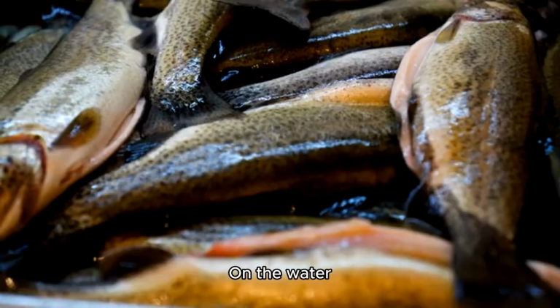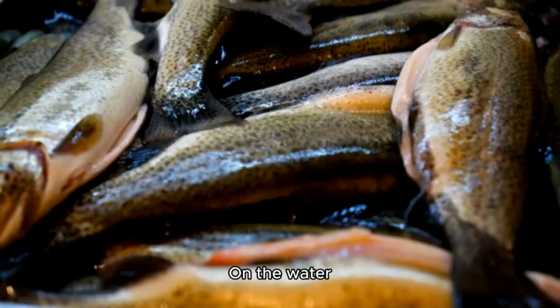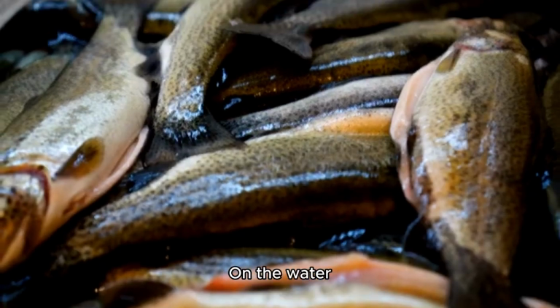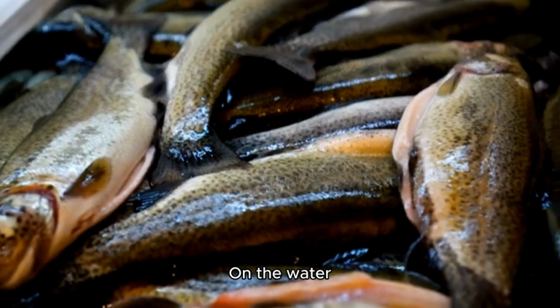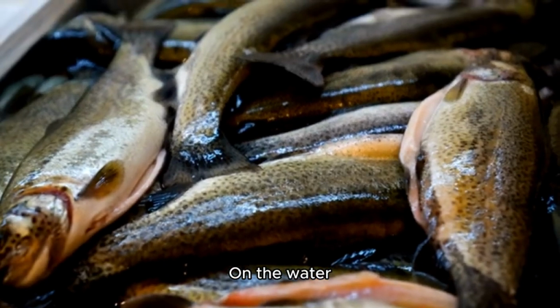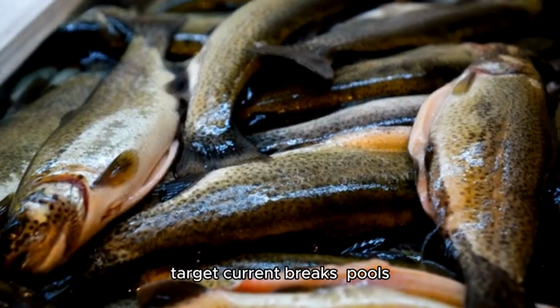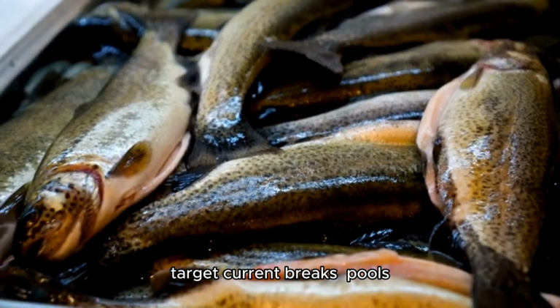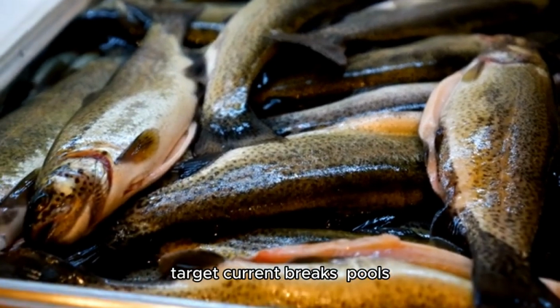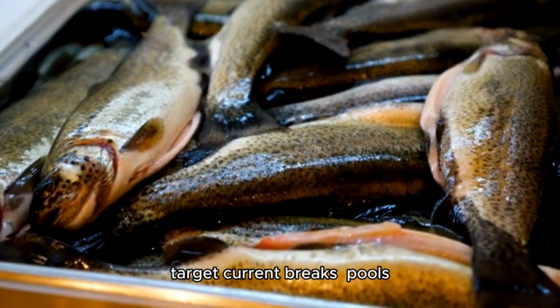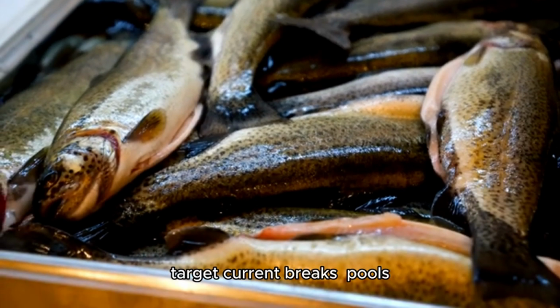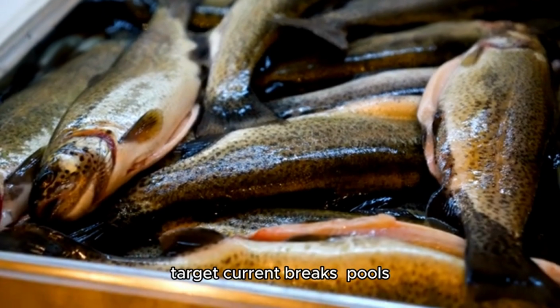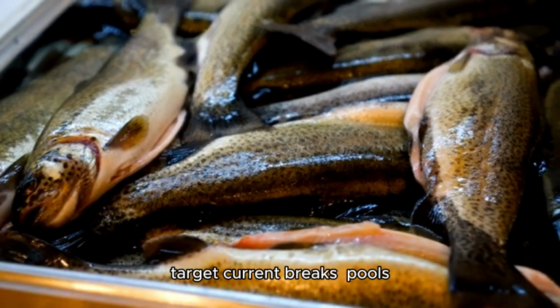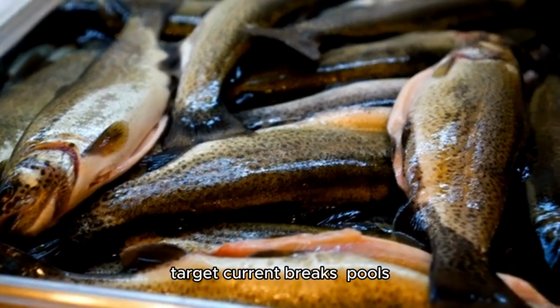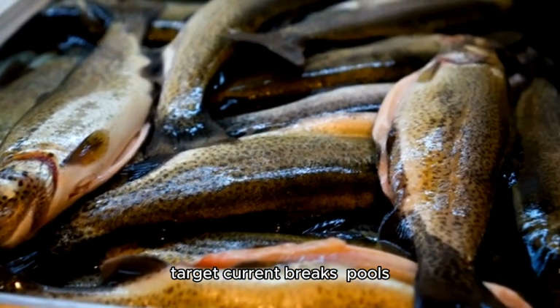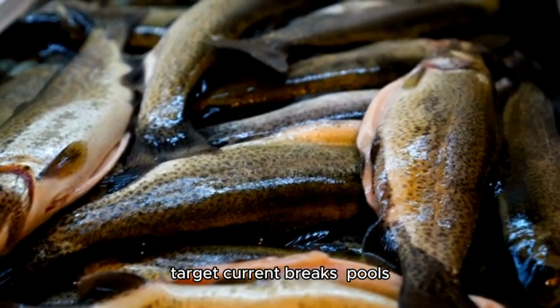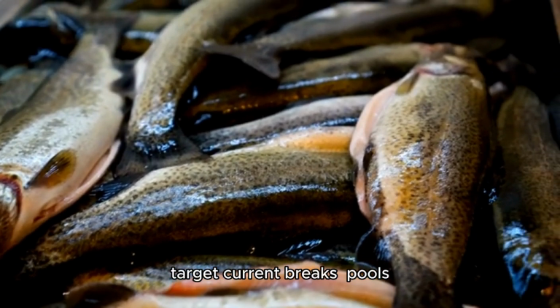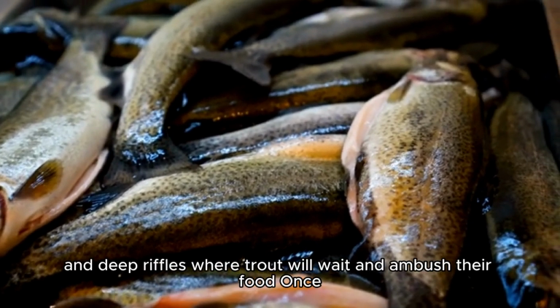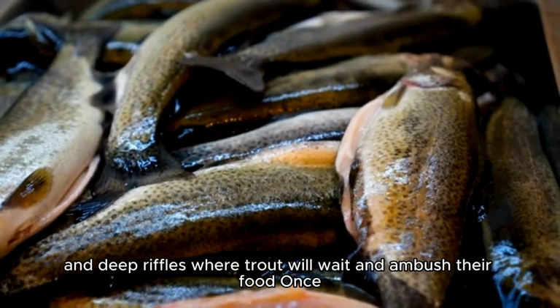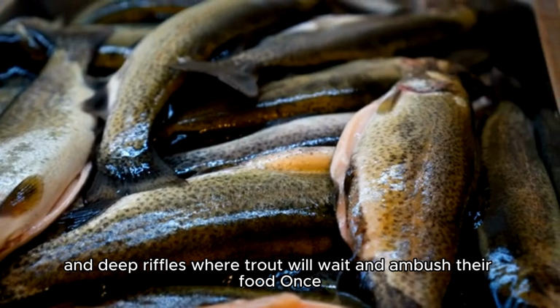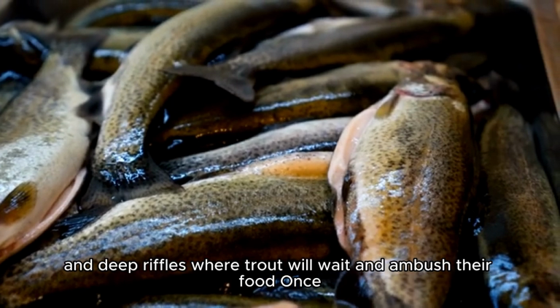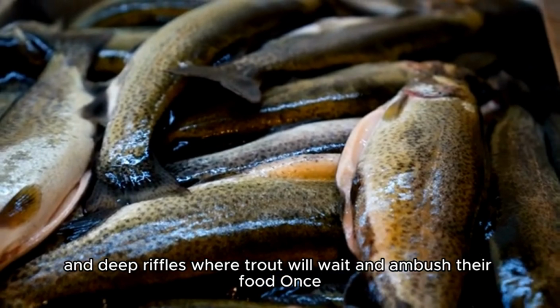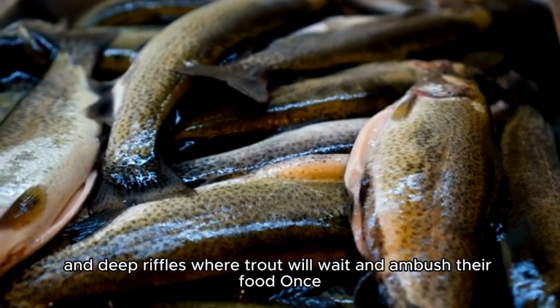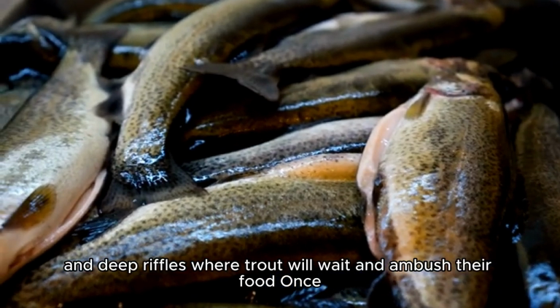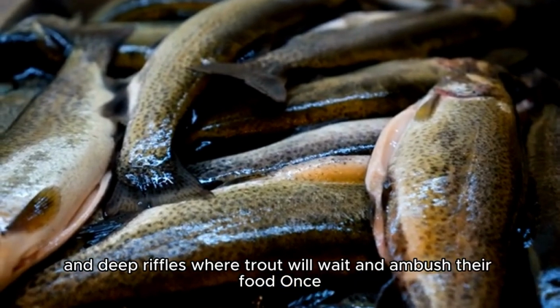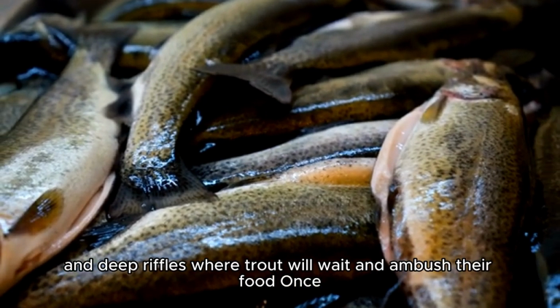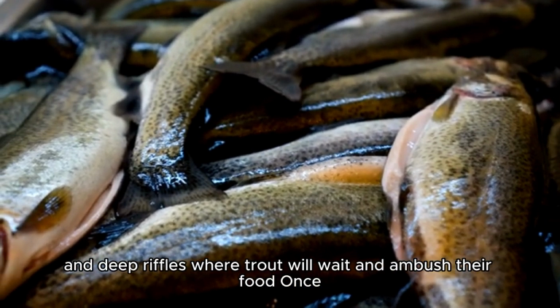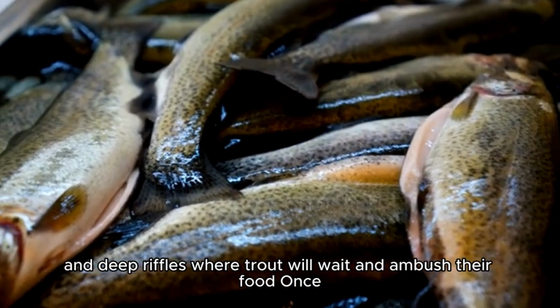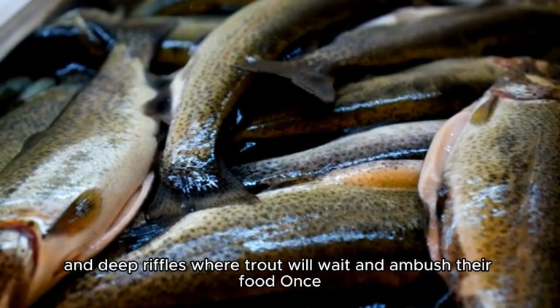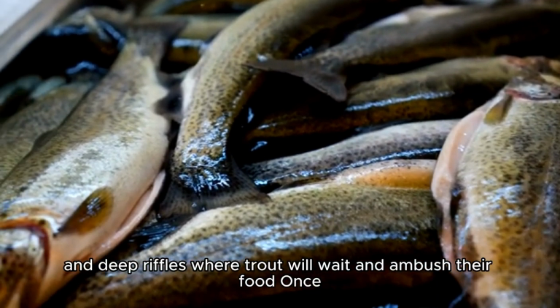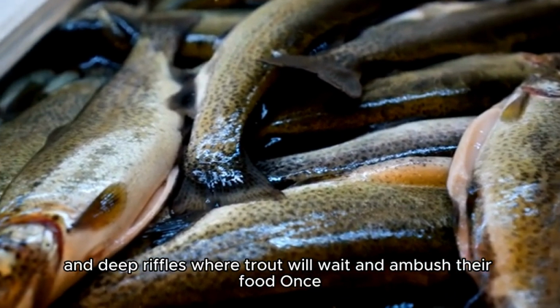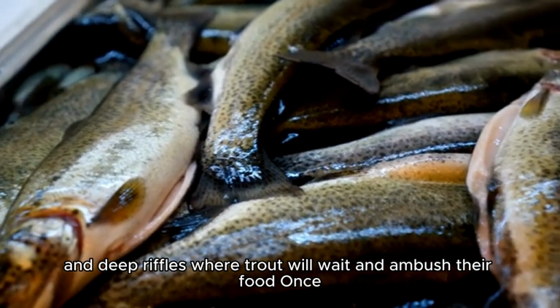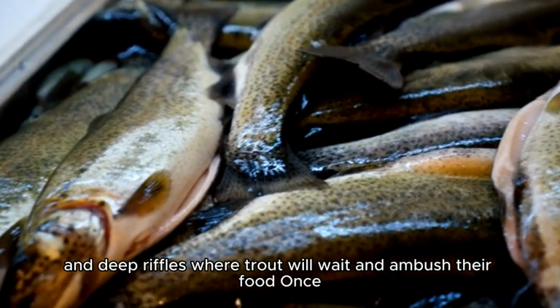On the water, target current breaks, pools, and deep riffles where trout will wait and ambush their food.